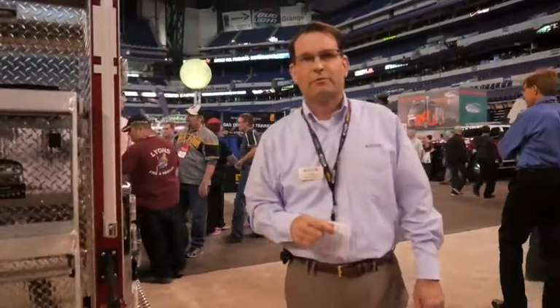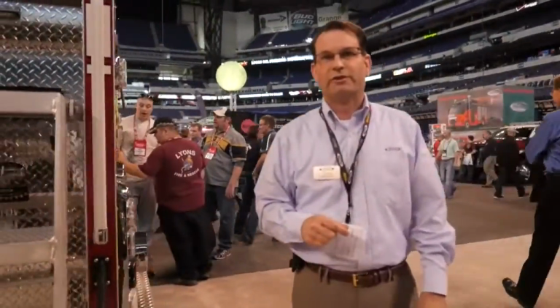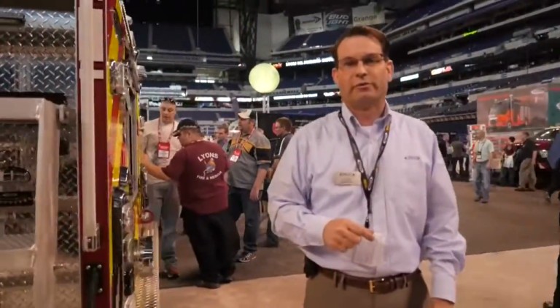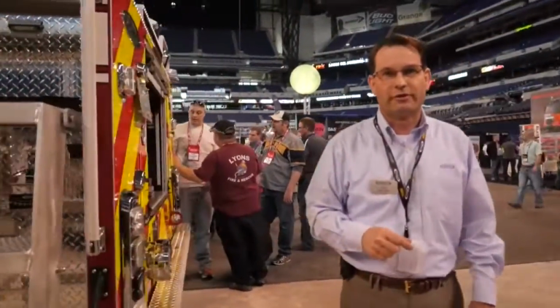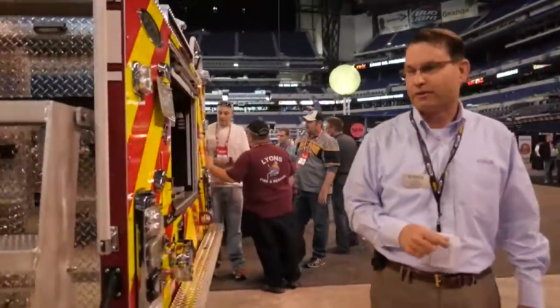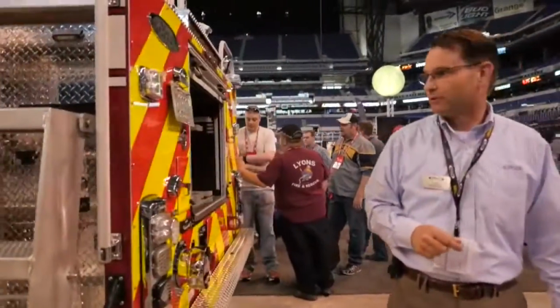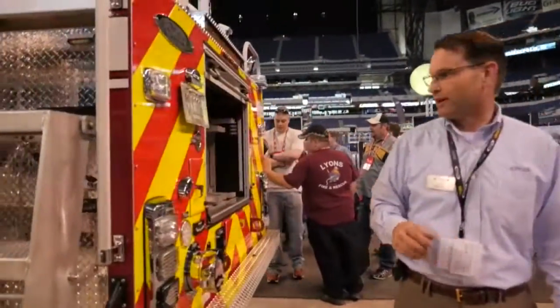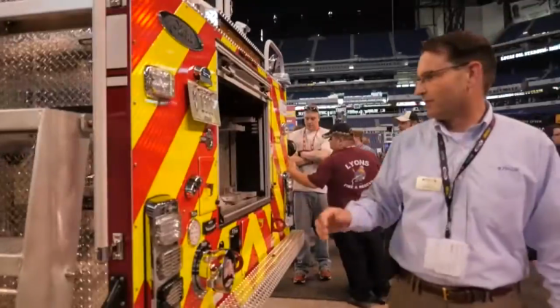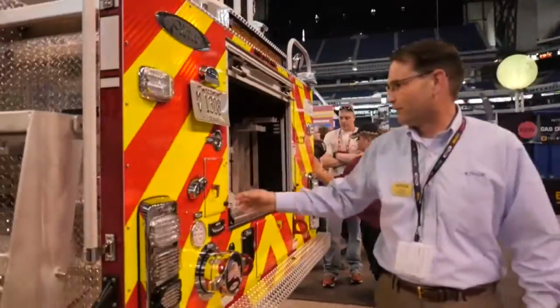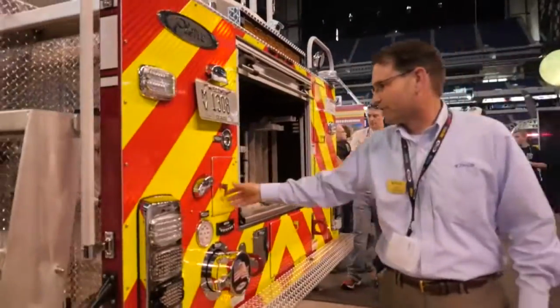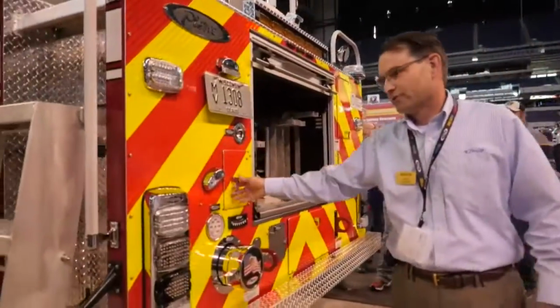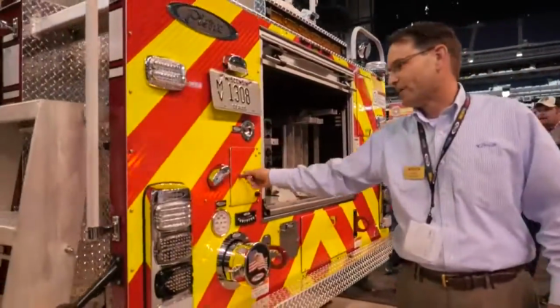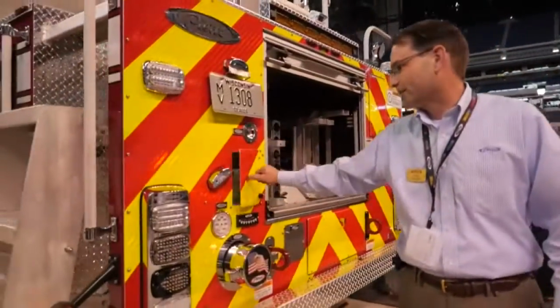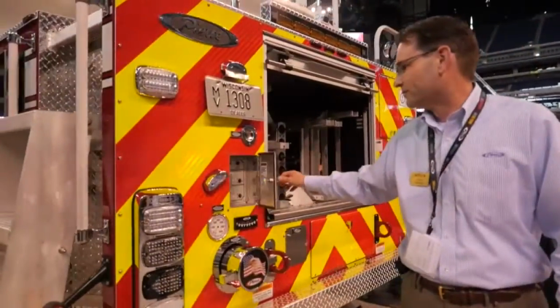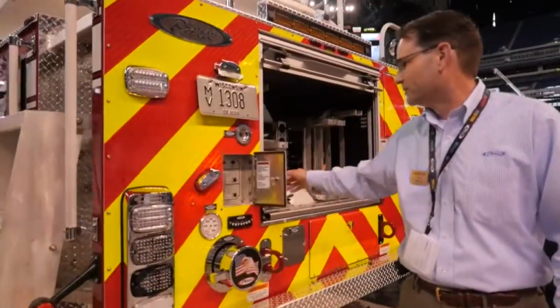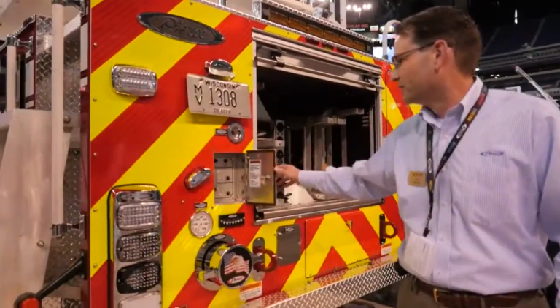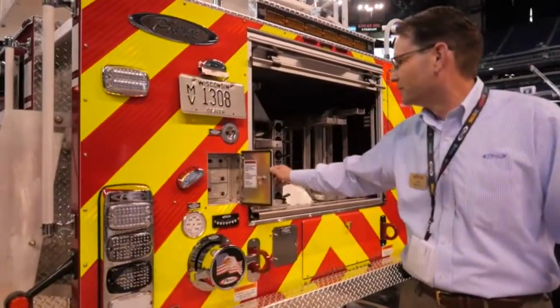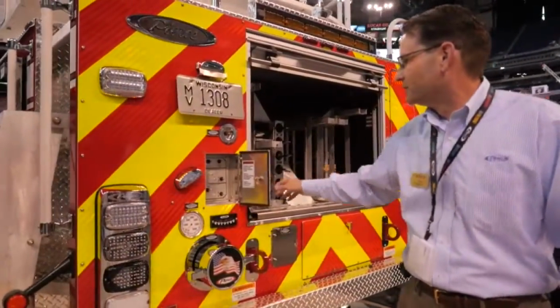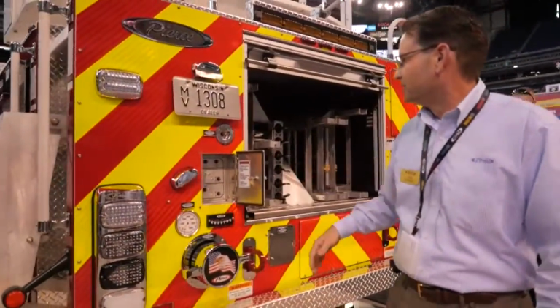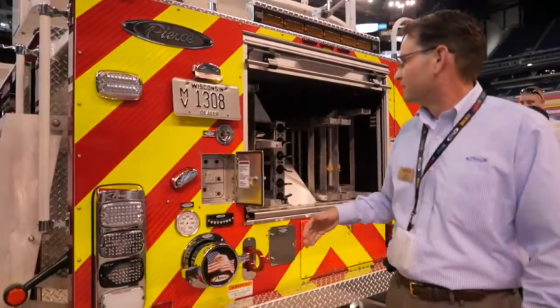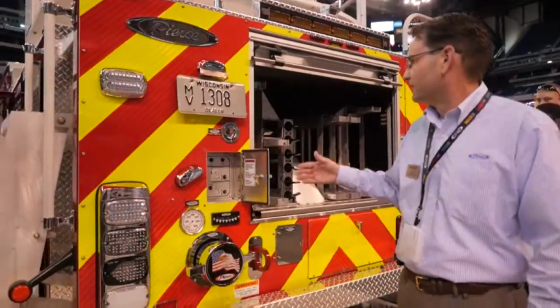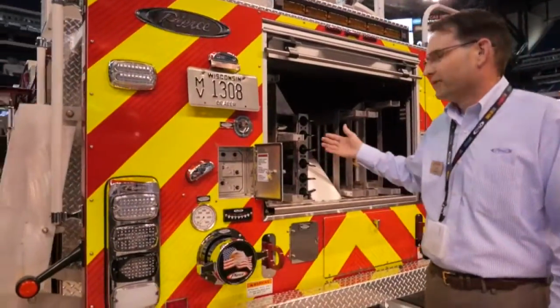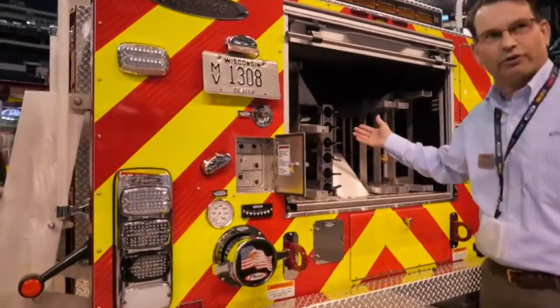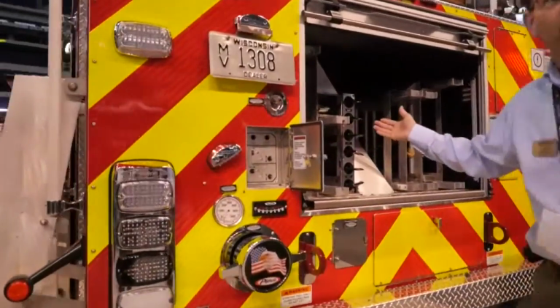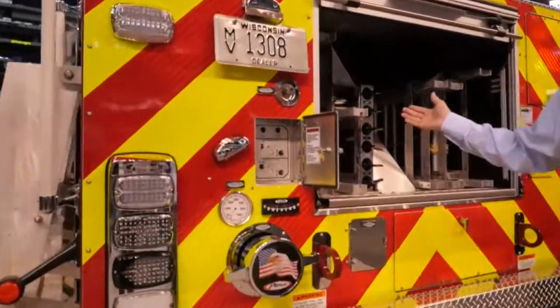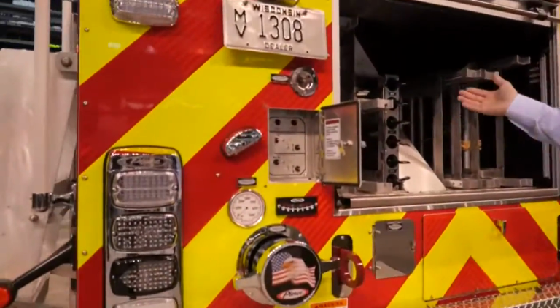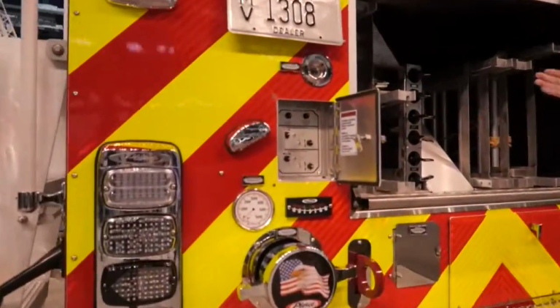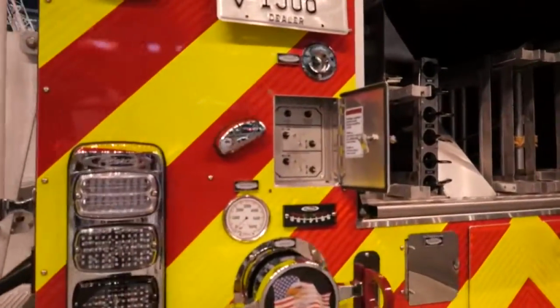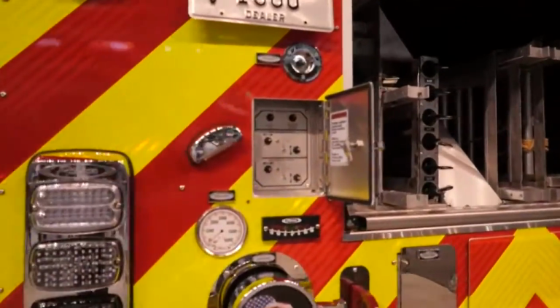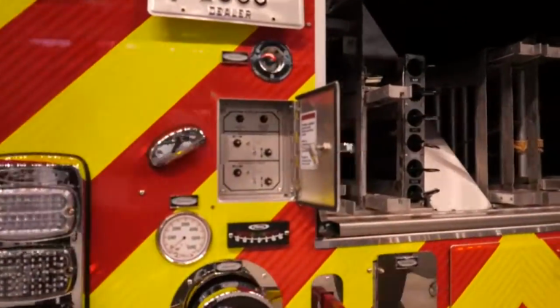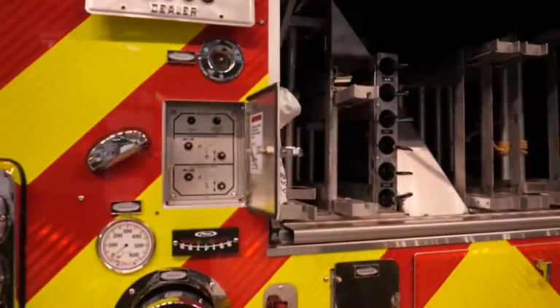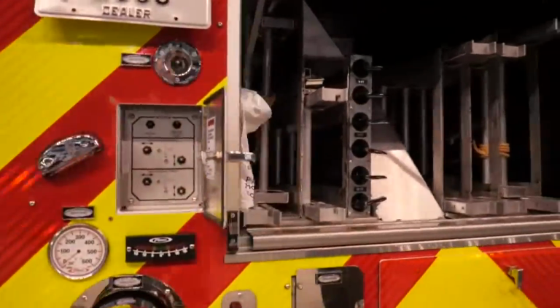Moving to the rear of the truck, we do have our outrigger controls back here, and your ladder complement of storage for your ladders.